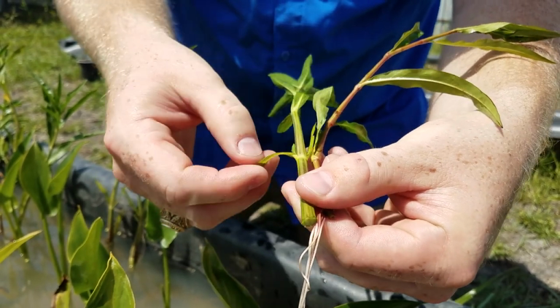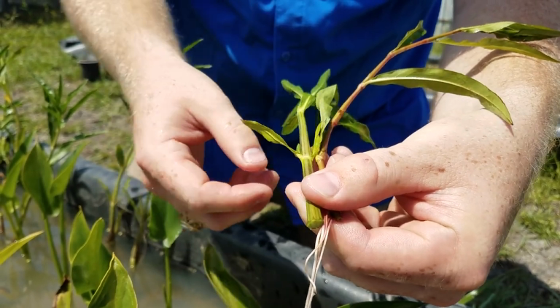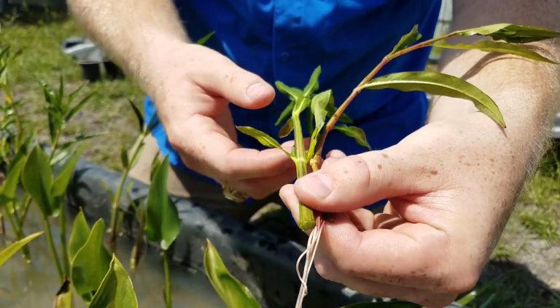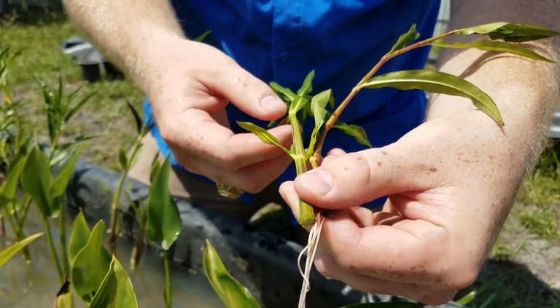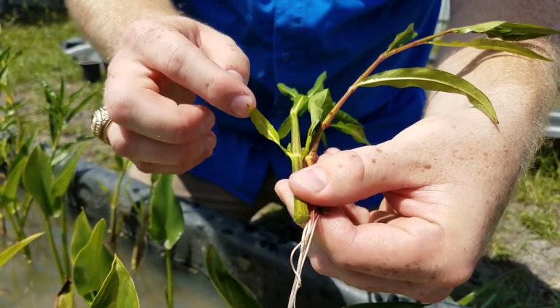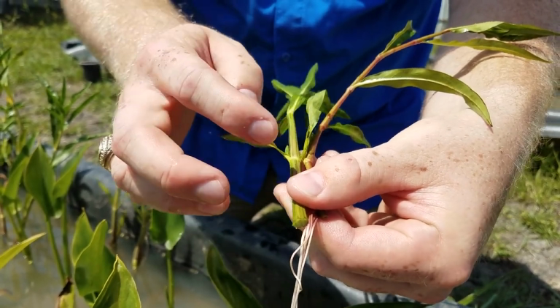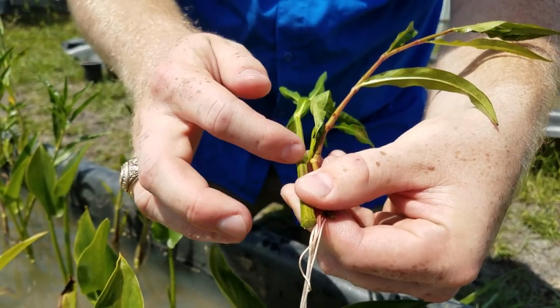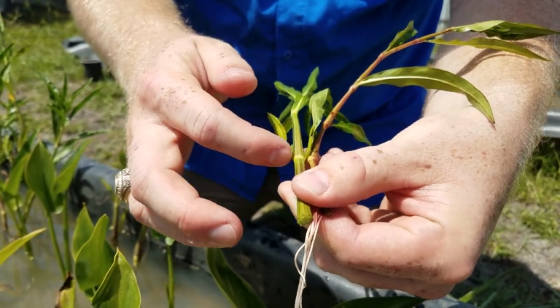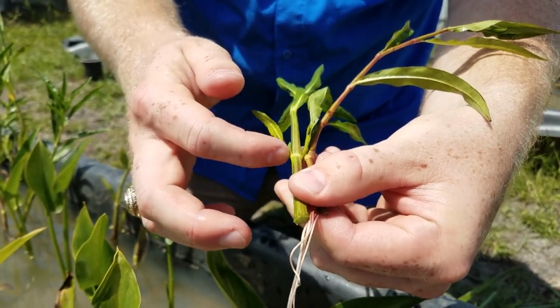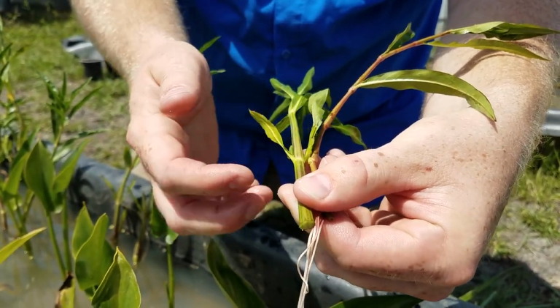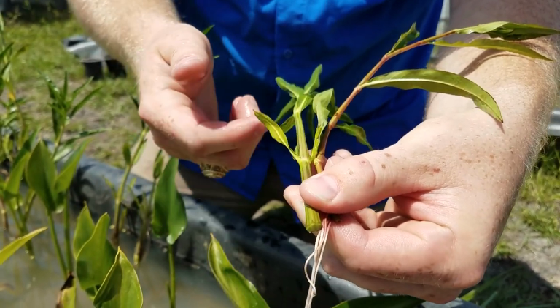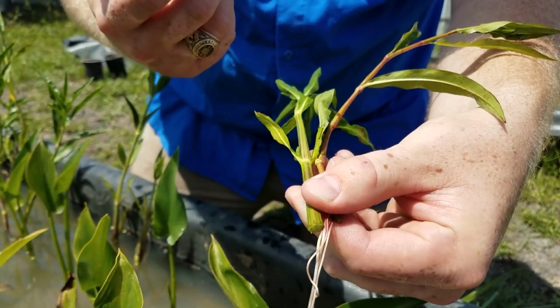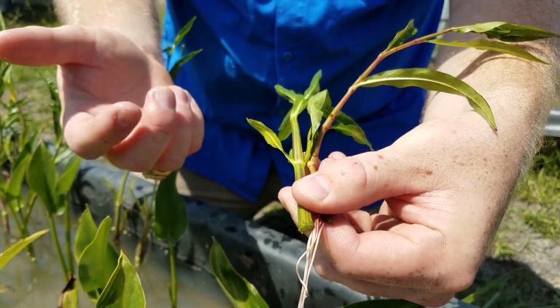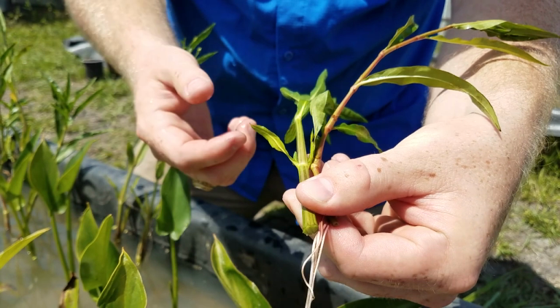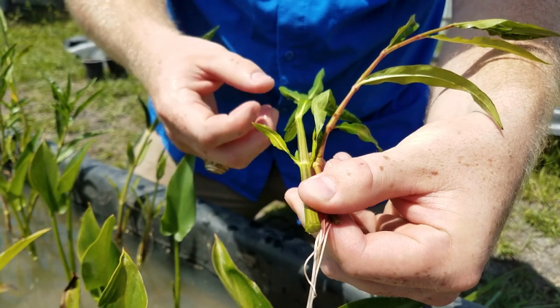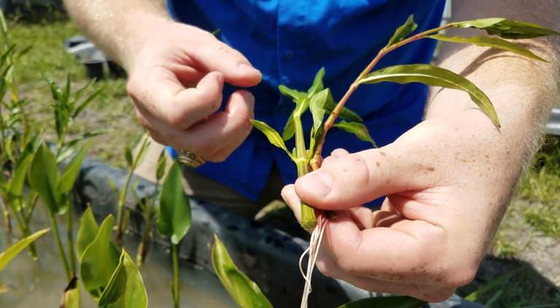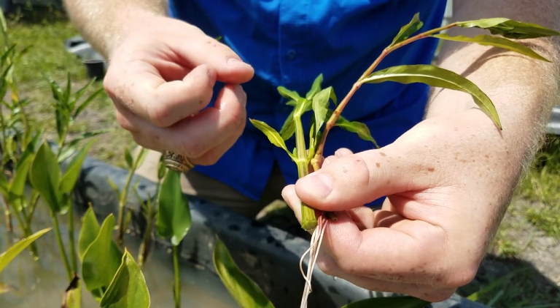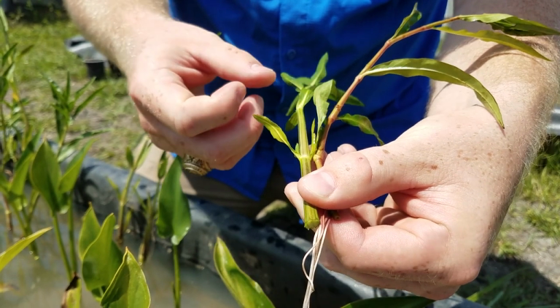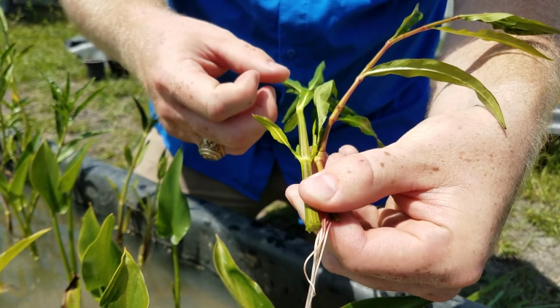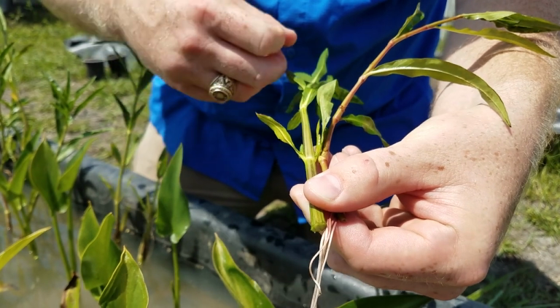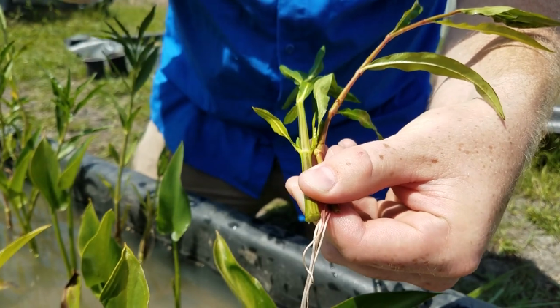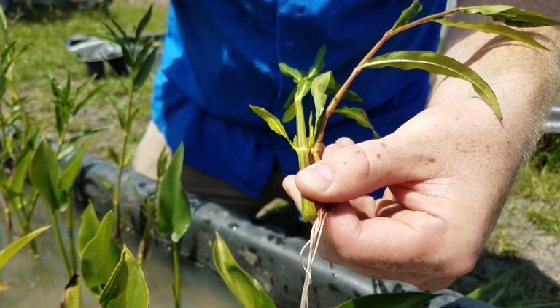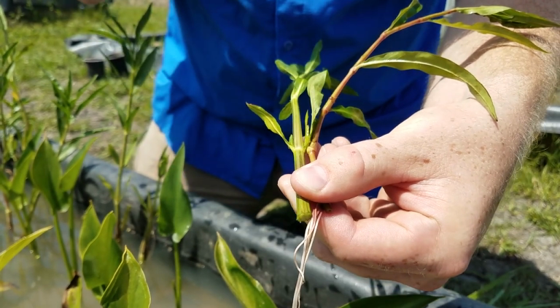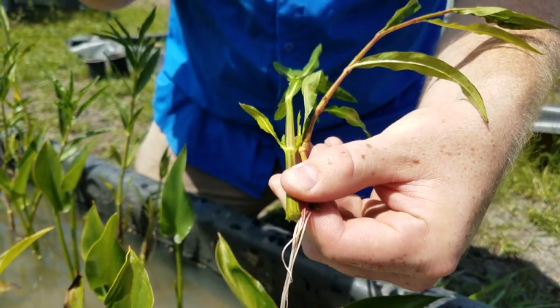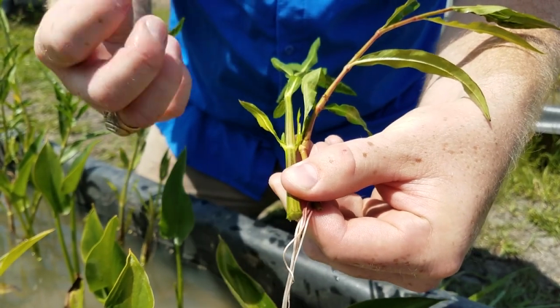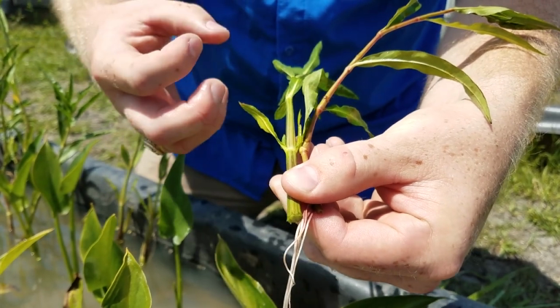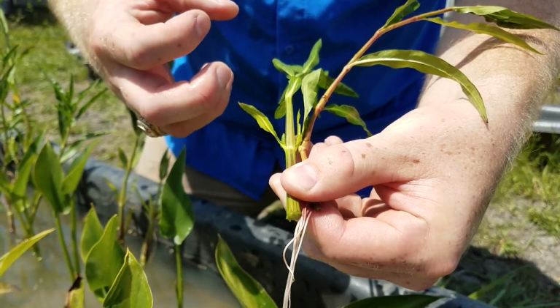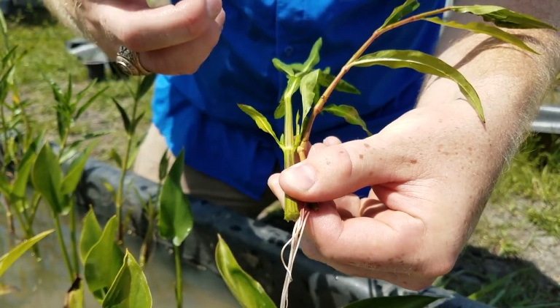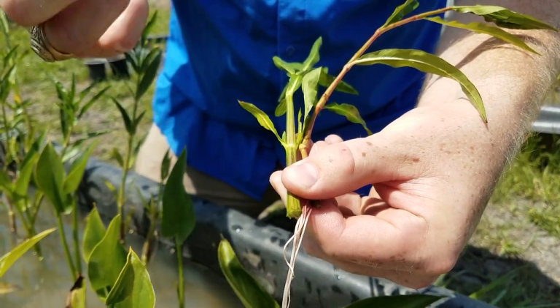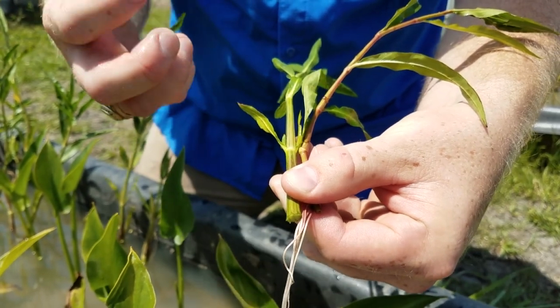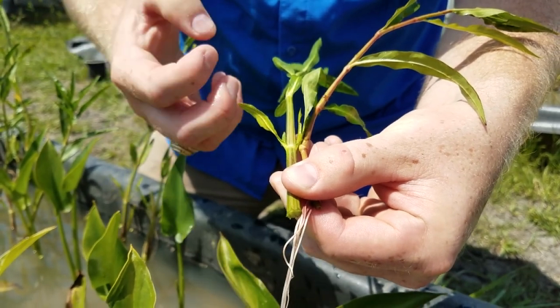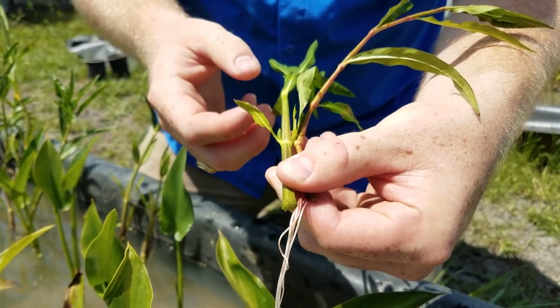Whereas with Water Willow, this is as big as that node is ever going to get. It's not going to start to look like this large bulbous thing on the stem.